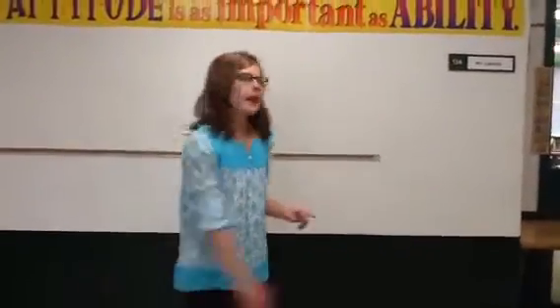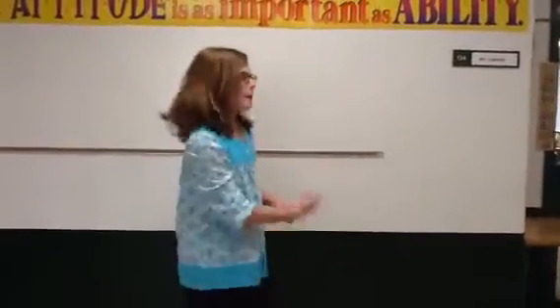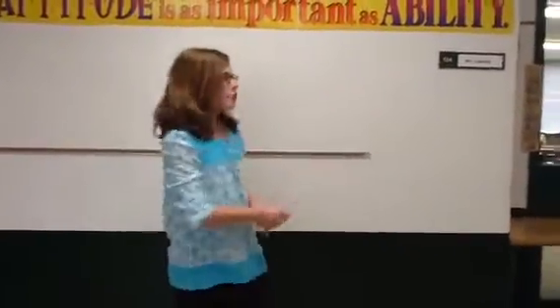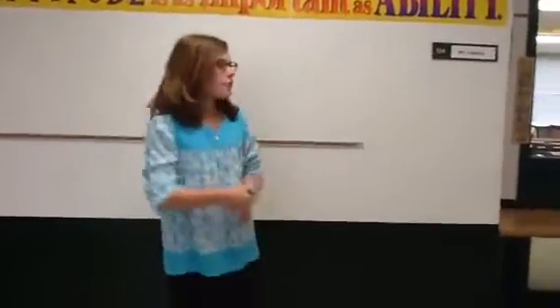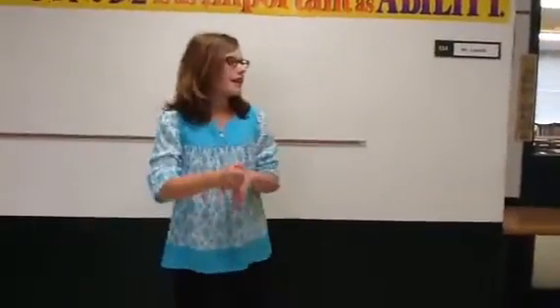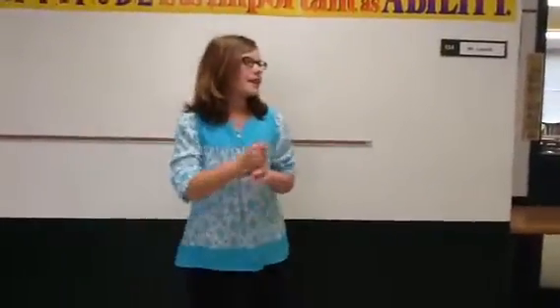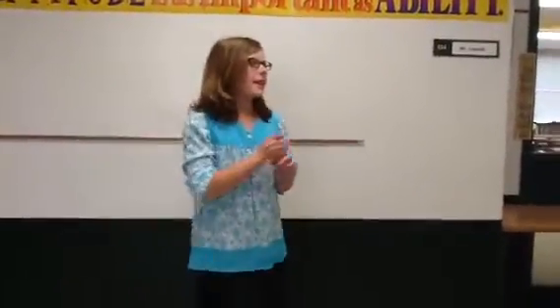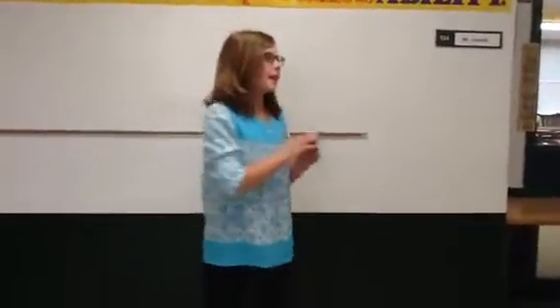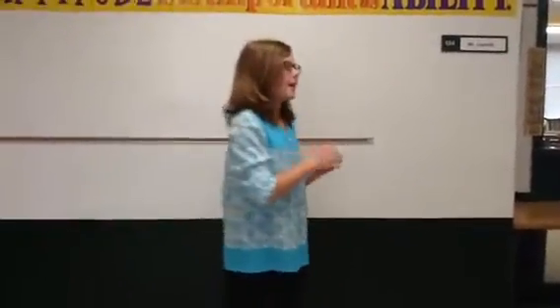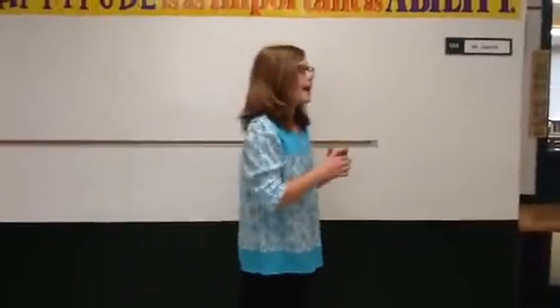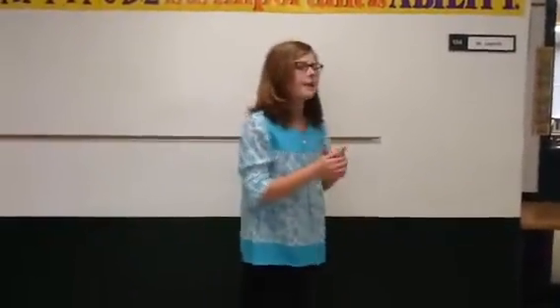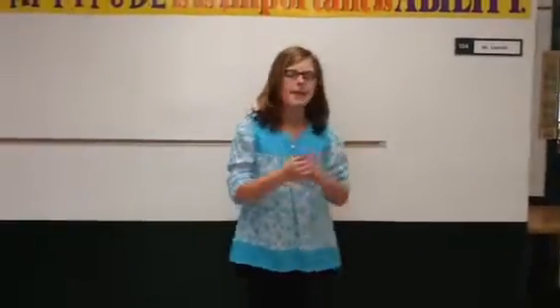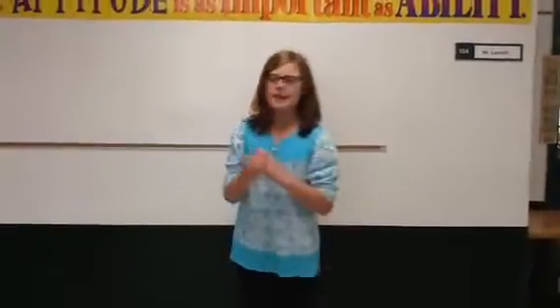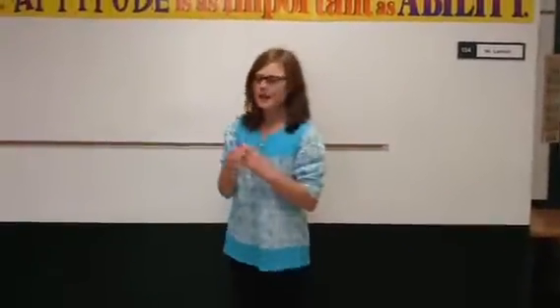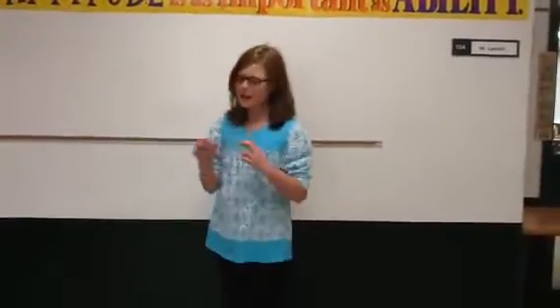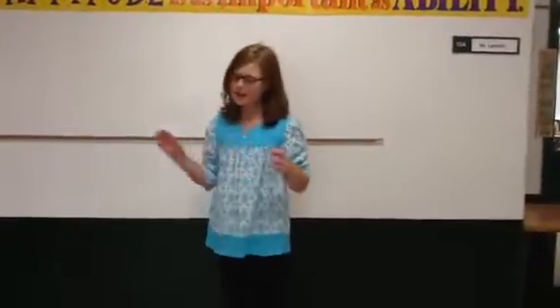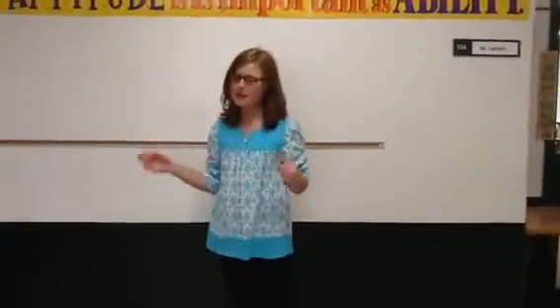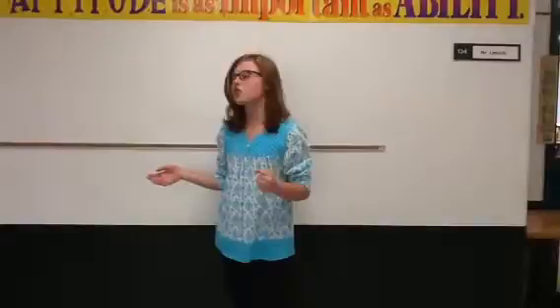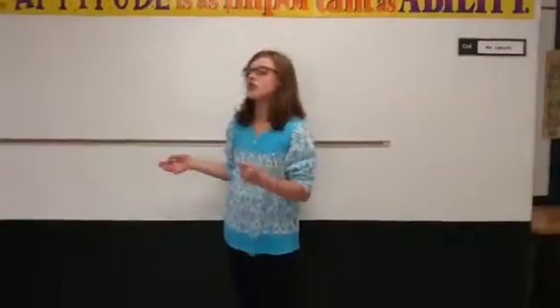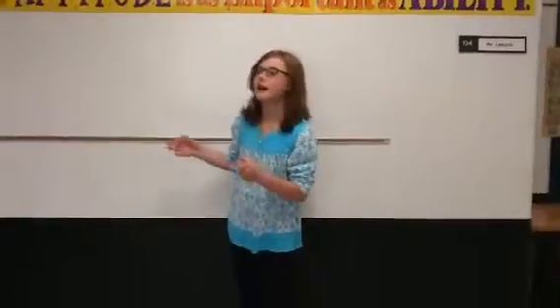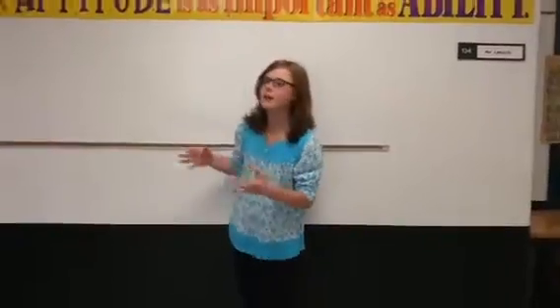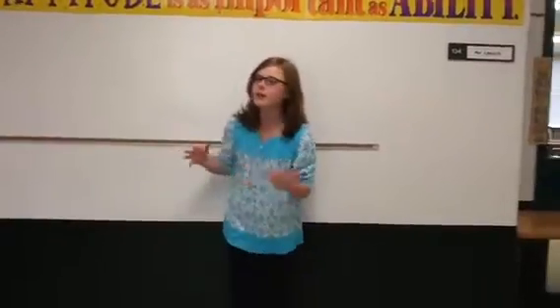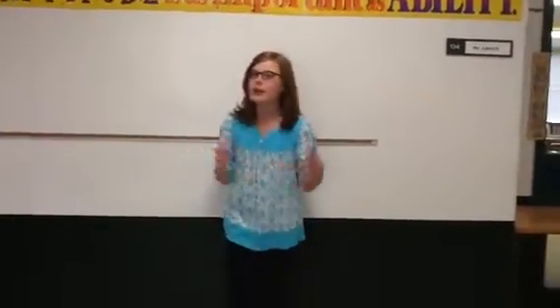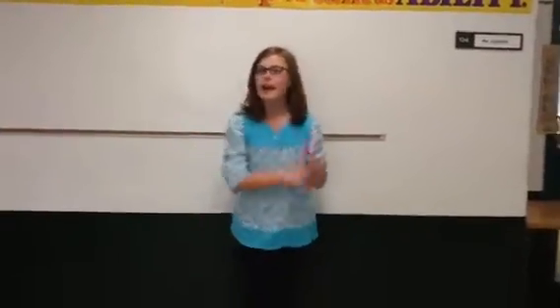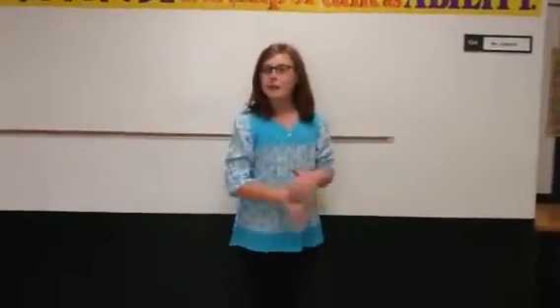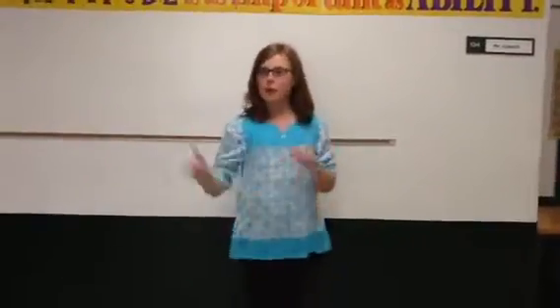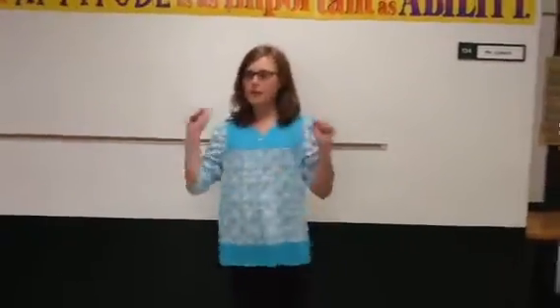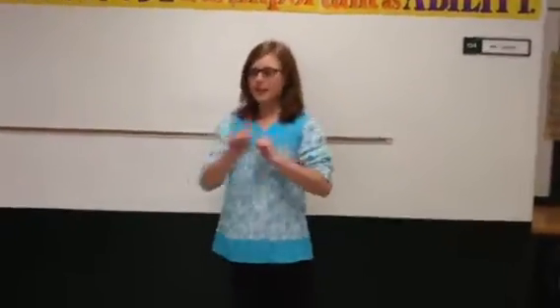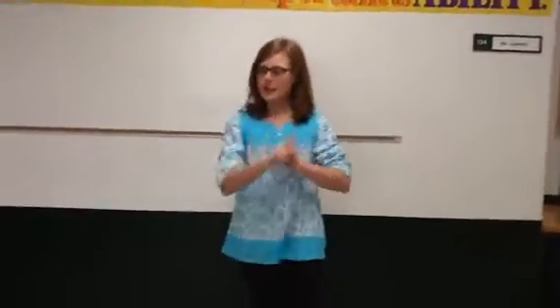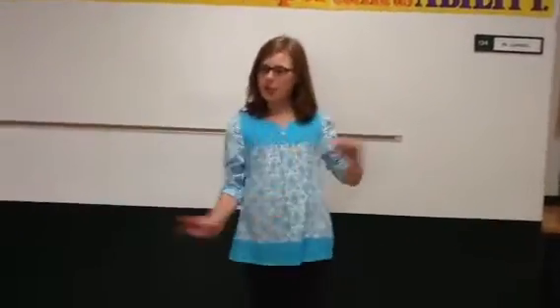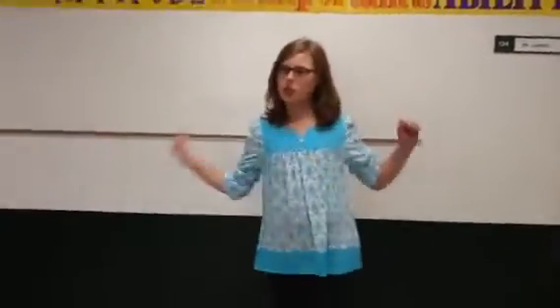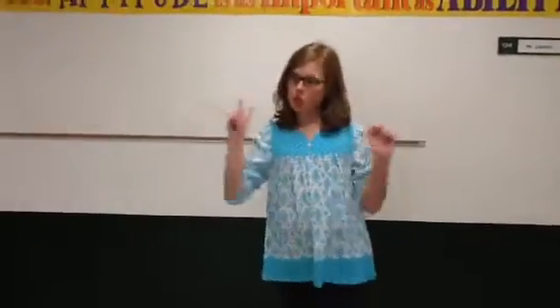I'm going to do a mini lesson on how to make some tips and tricks on iMovie, like how to make one person sound like two.